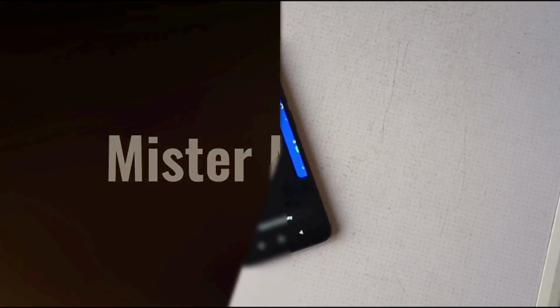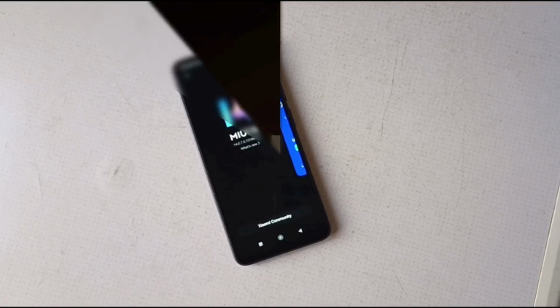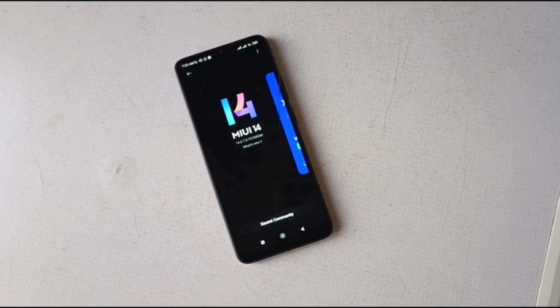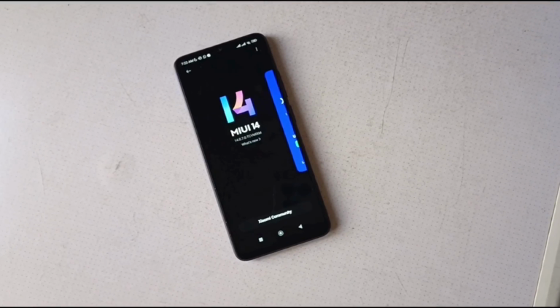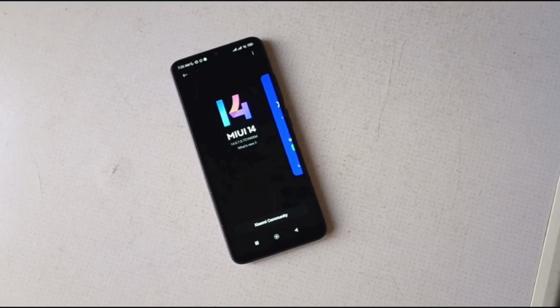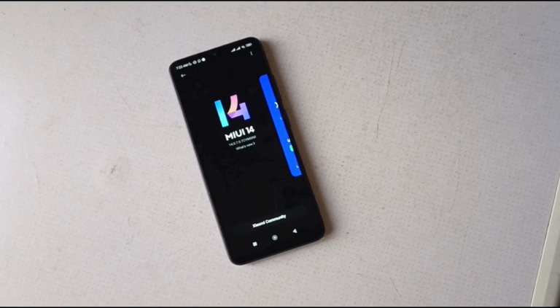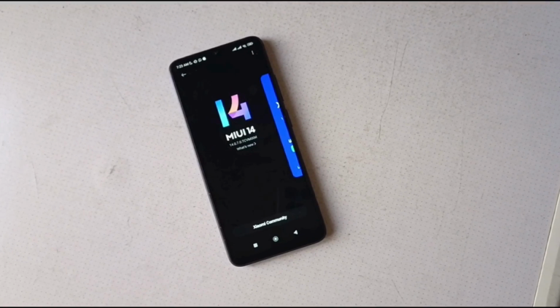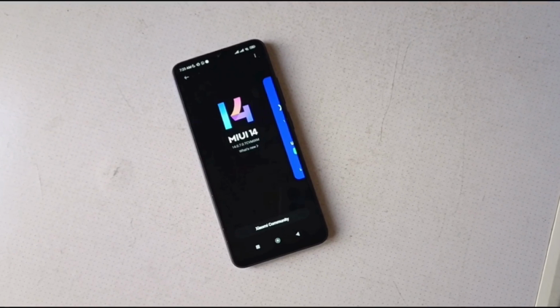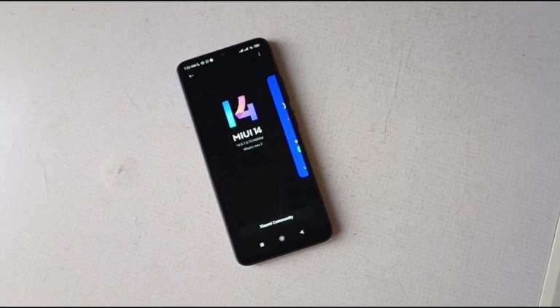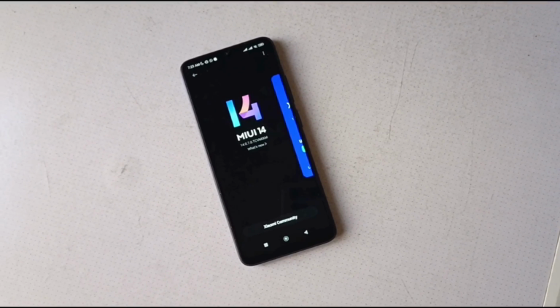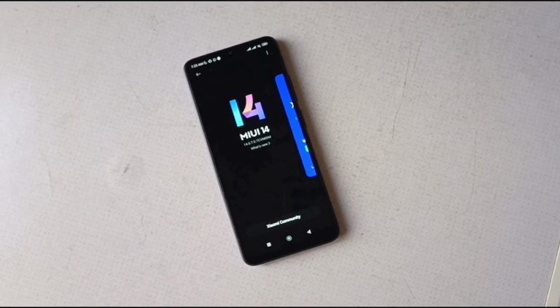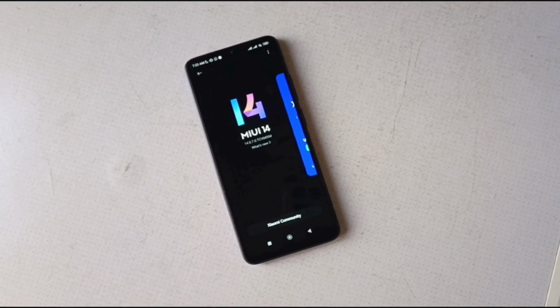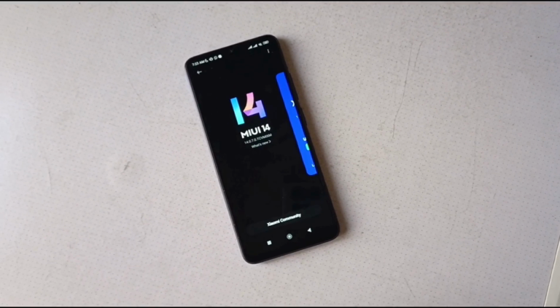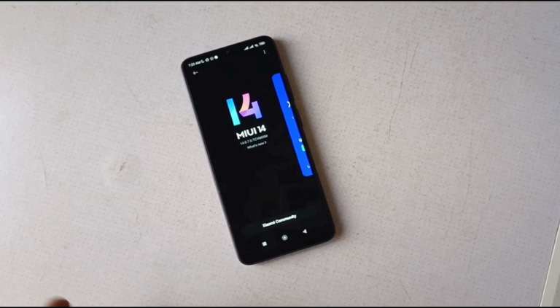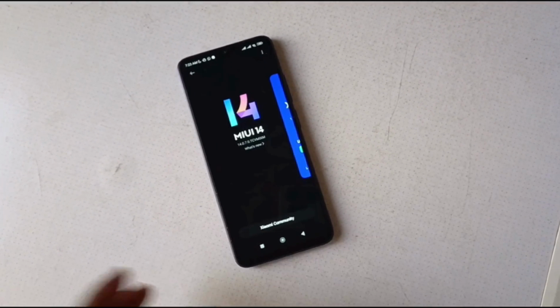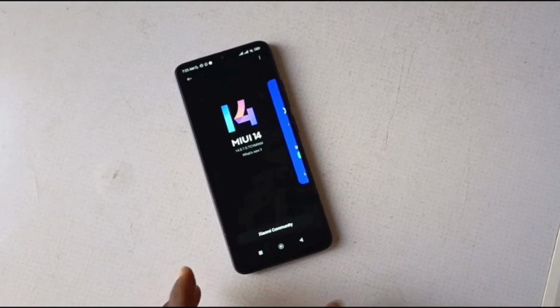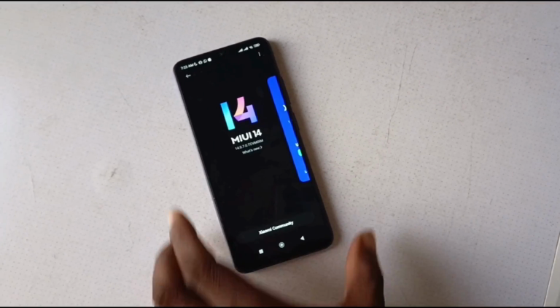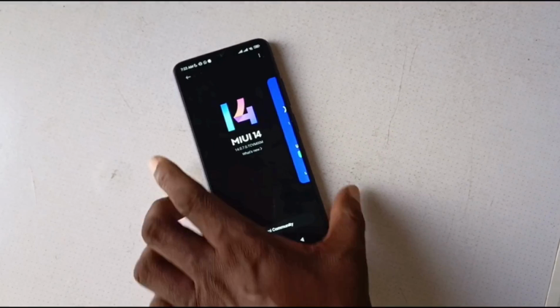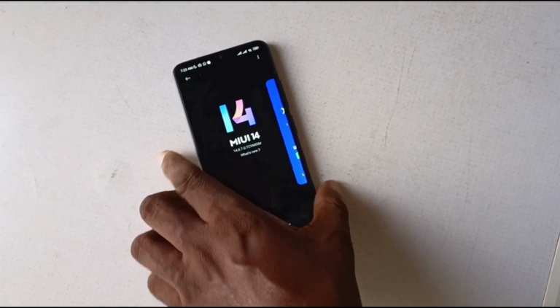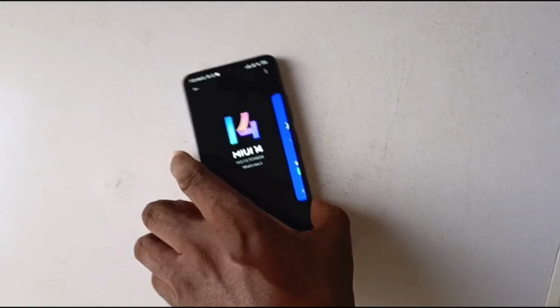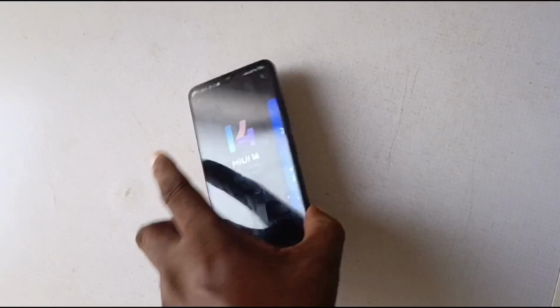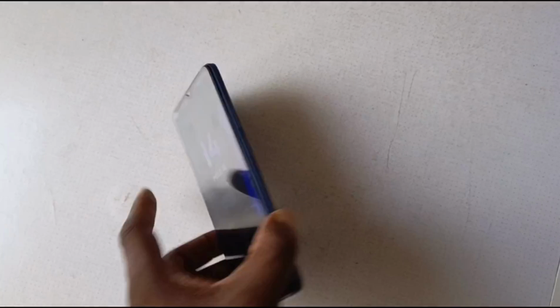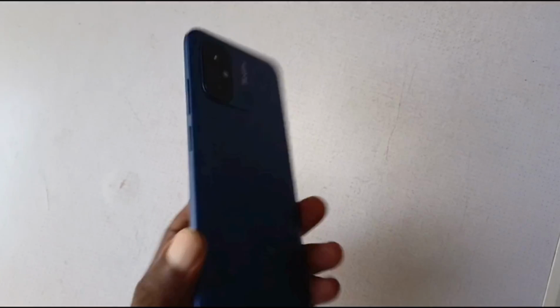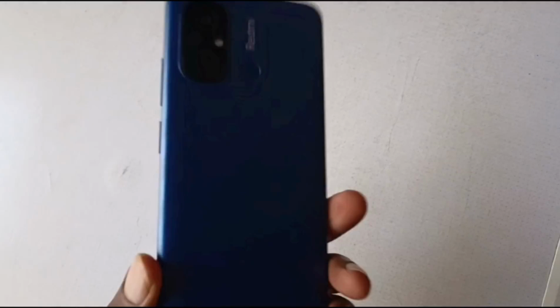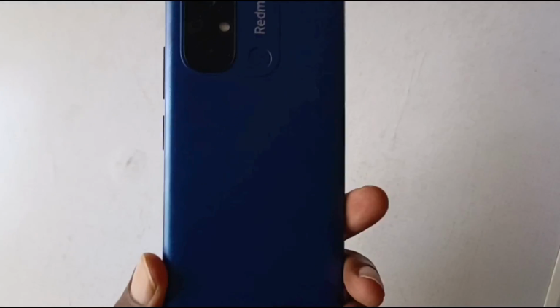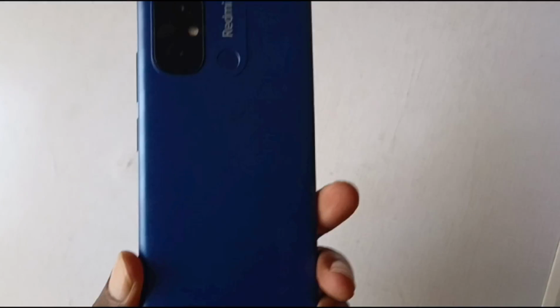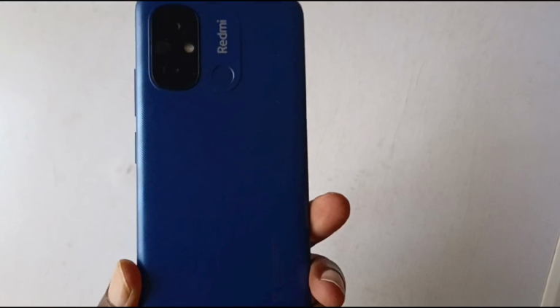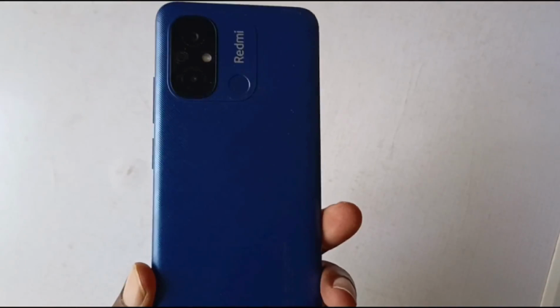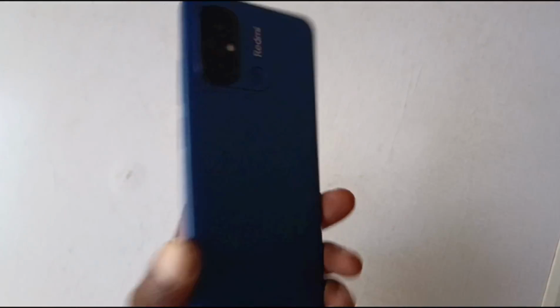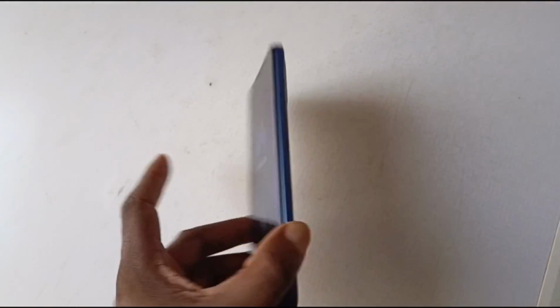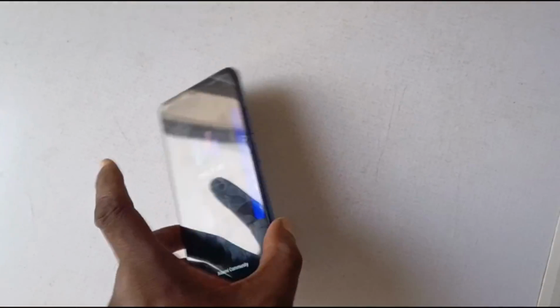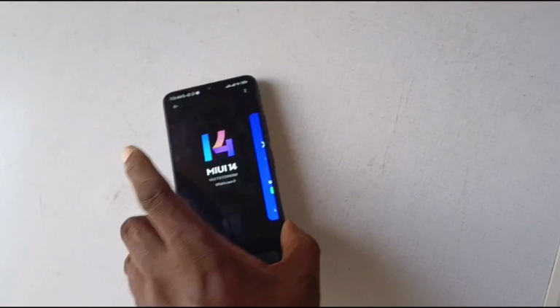Hello people, this is Mr. Mobility. I have the Xiaomi Redmi 12C here,